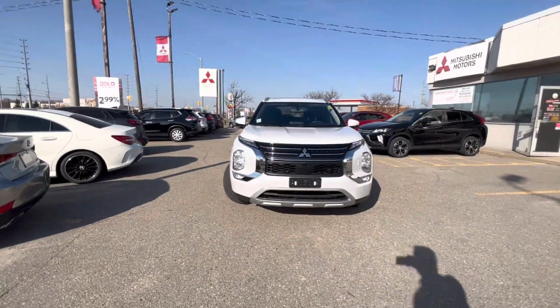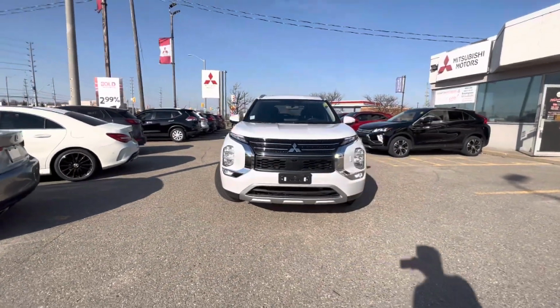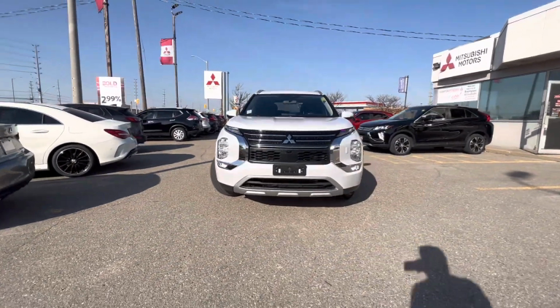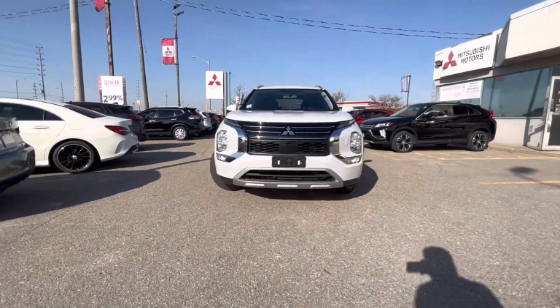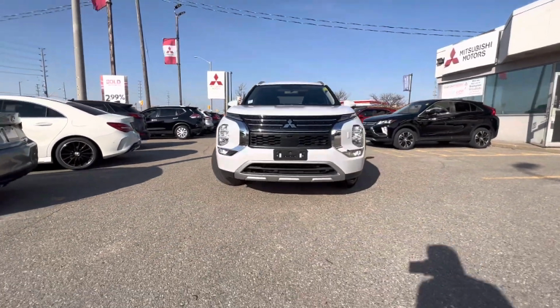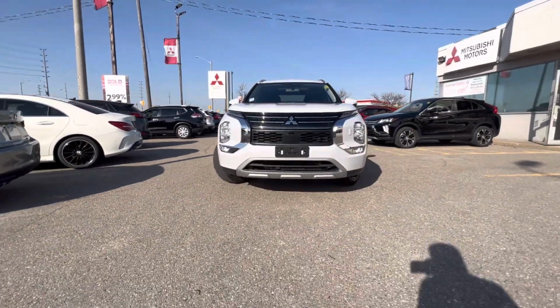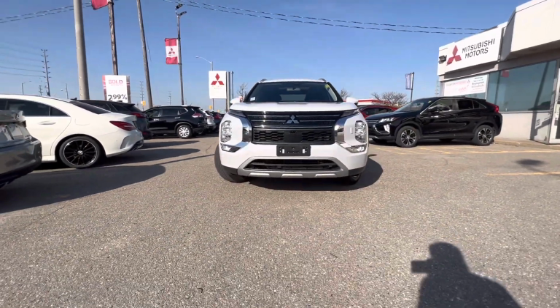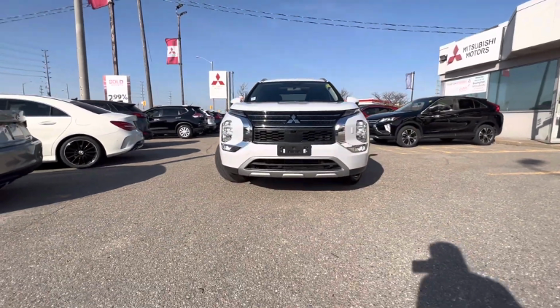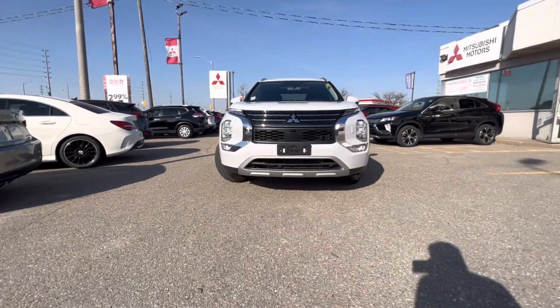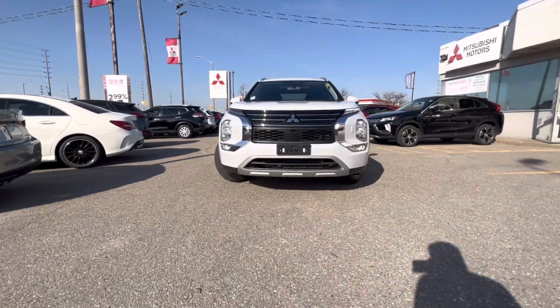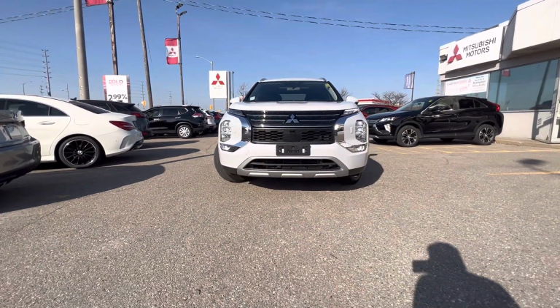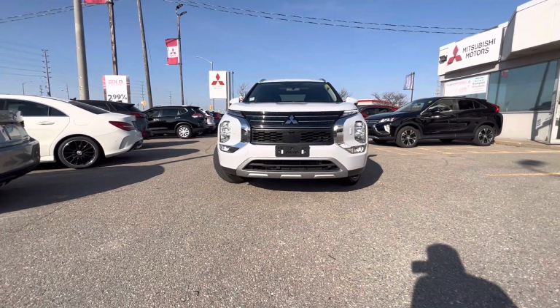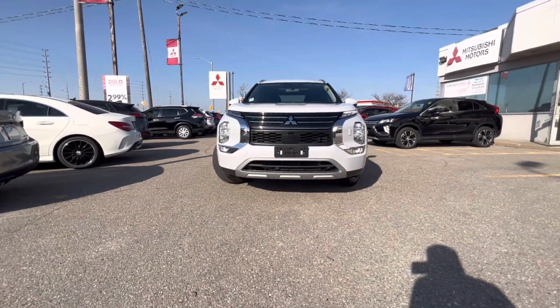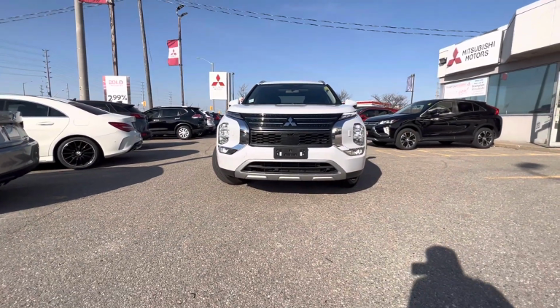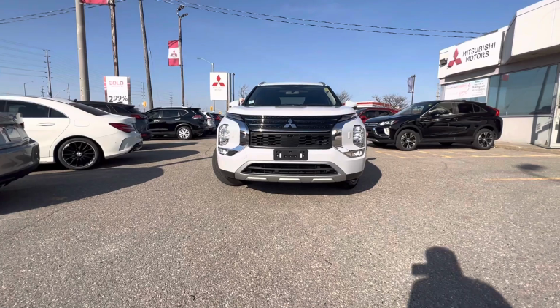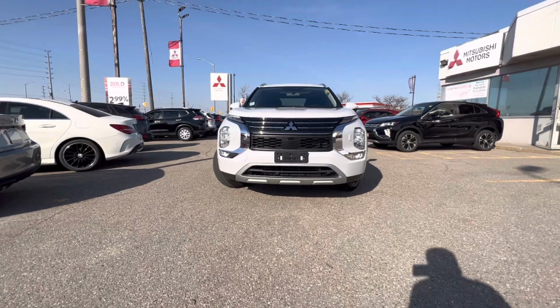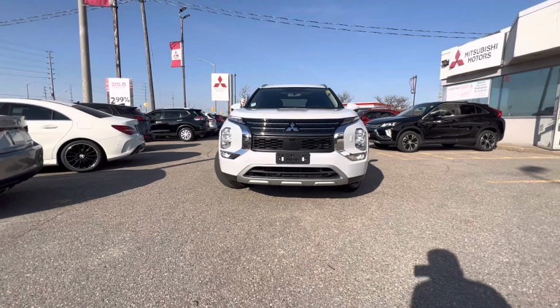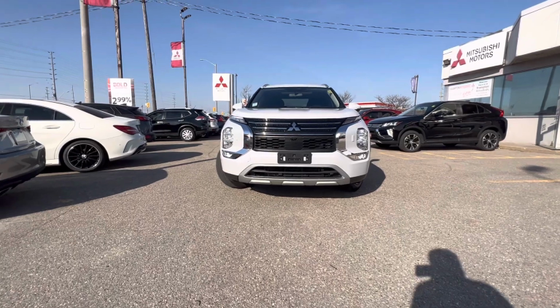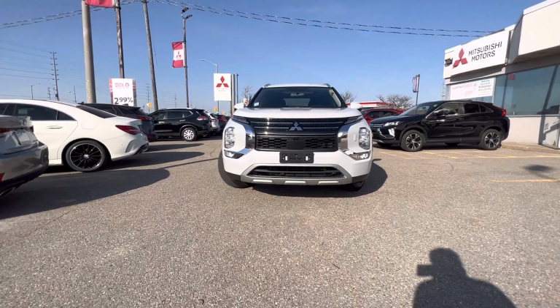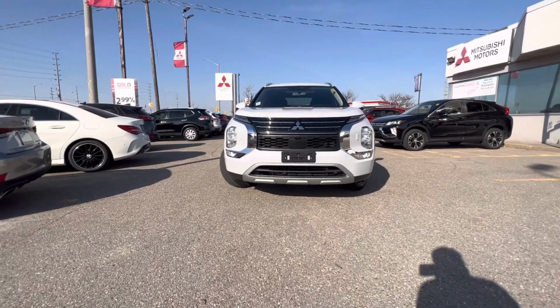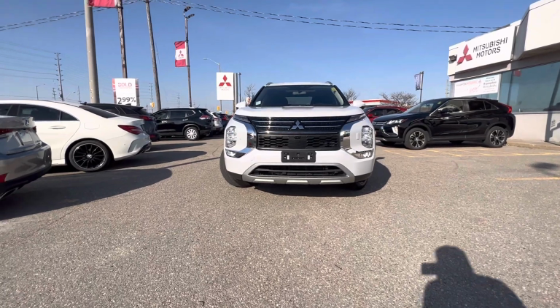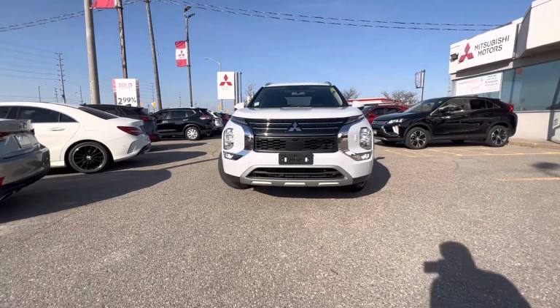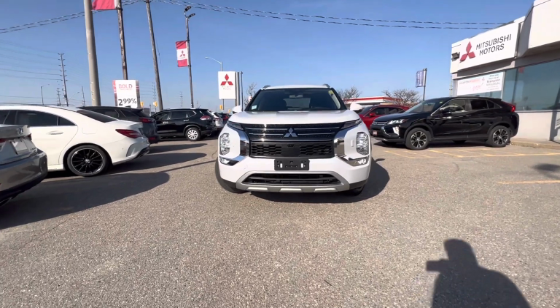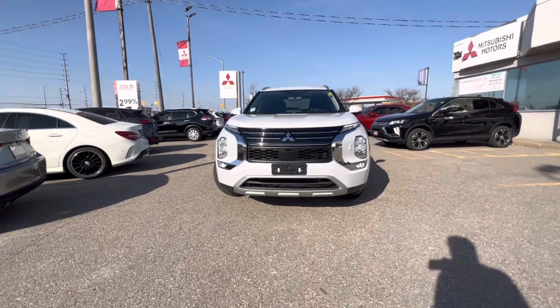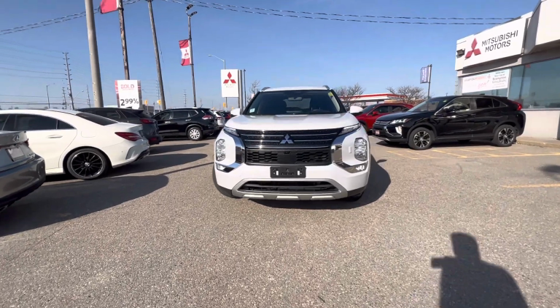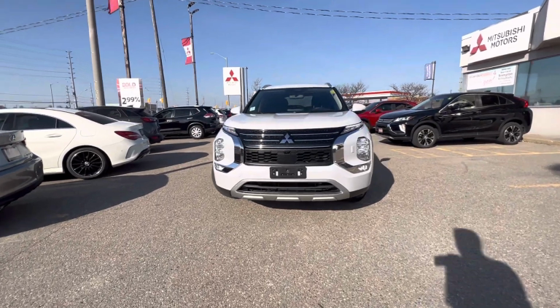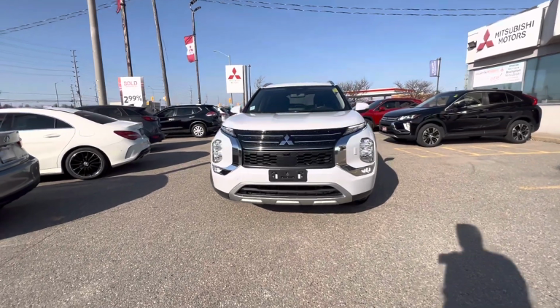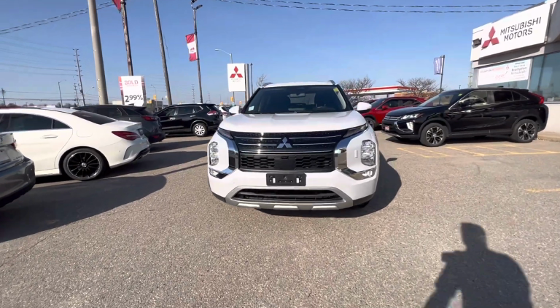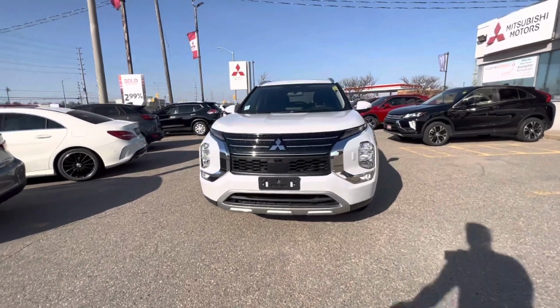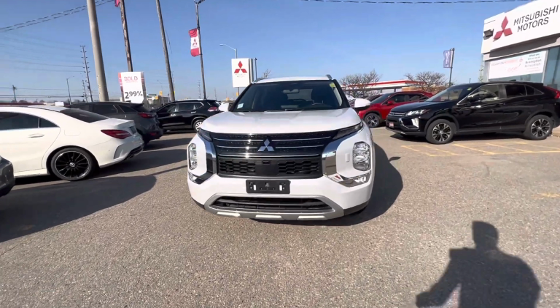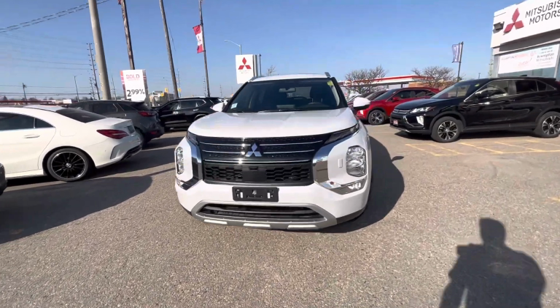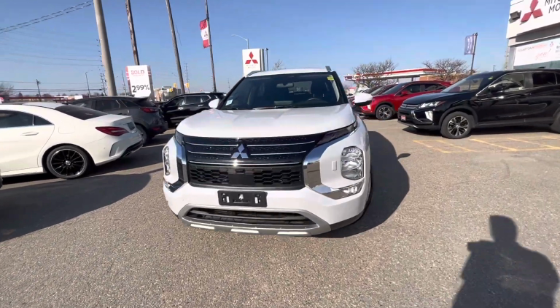This also has full automatic LED headlamps, fog lamps, and high beams.